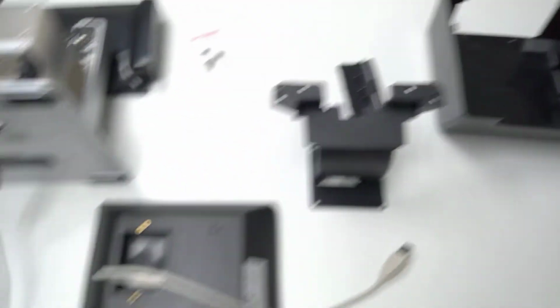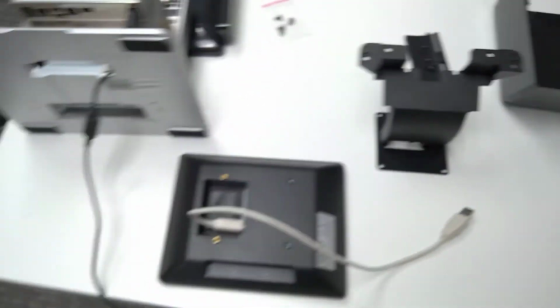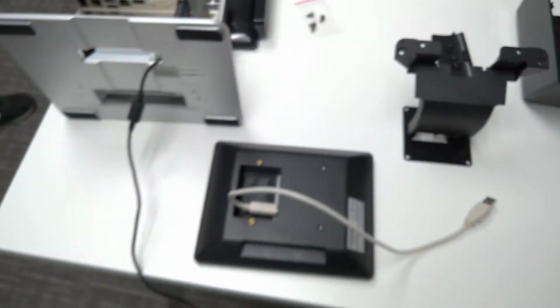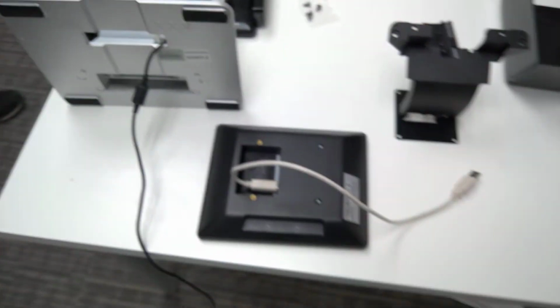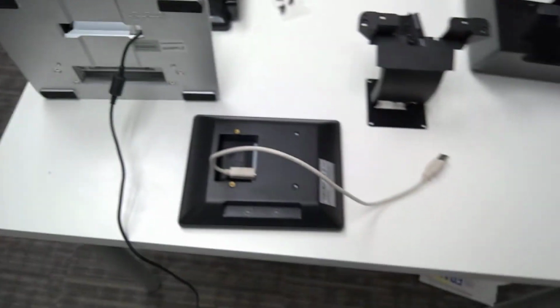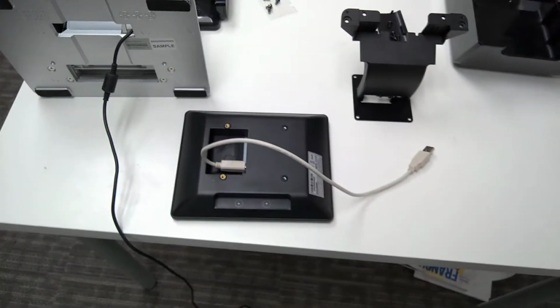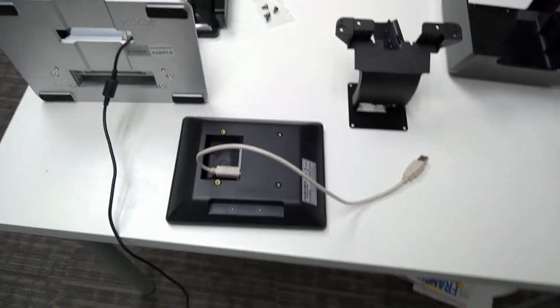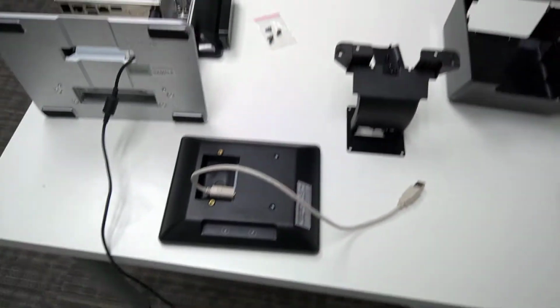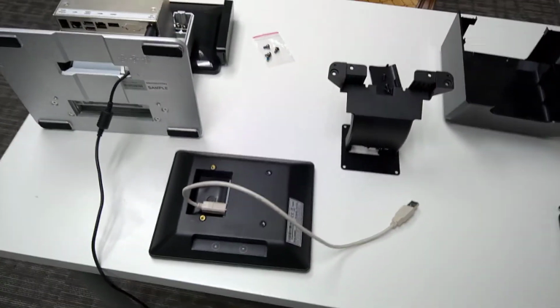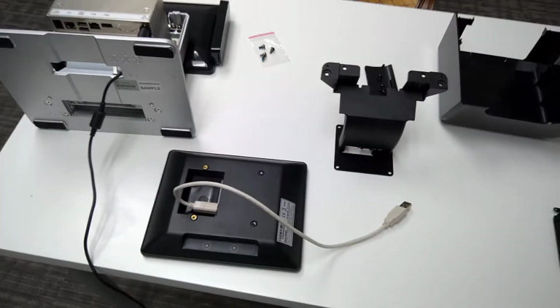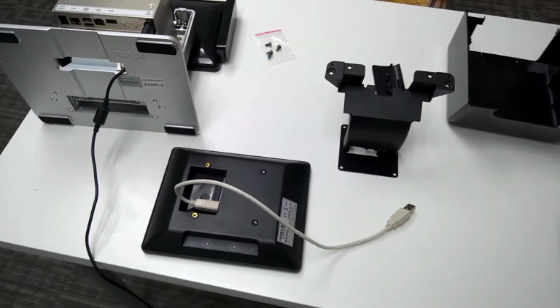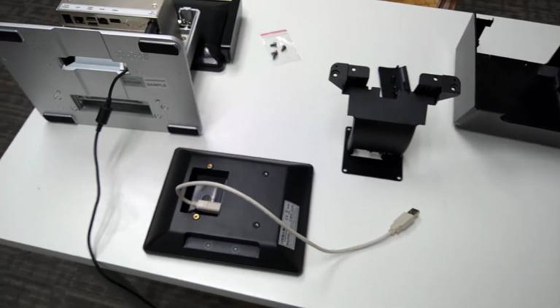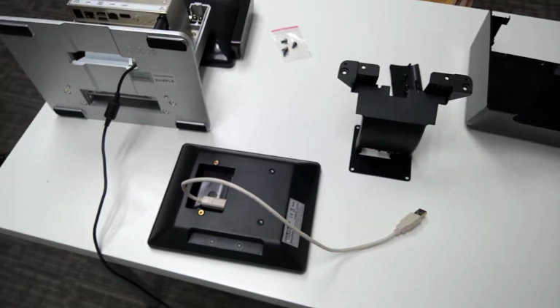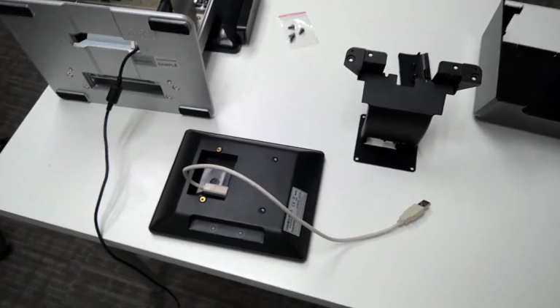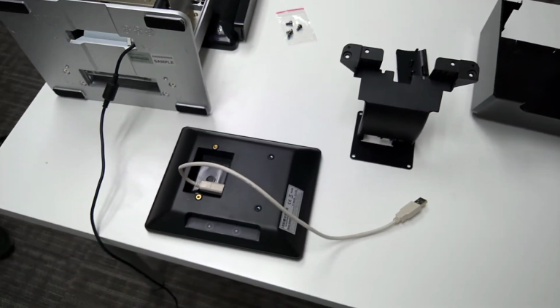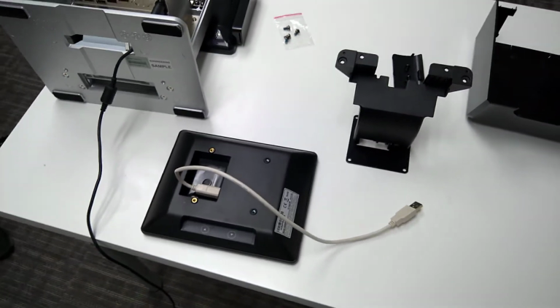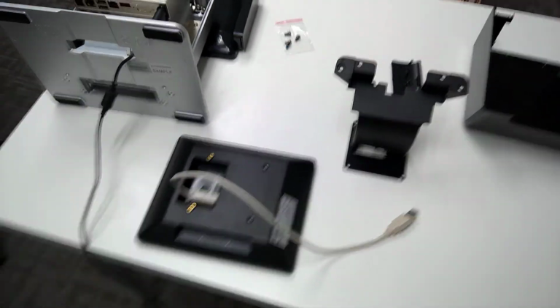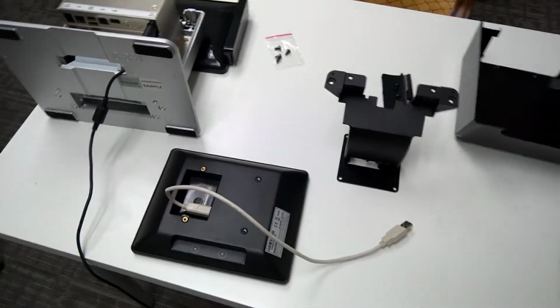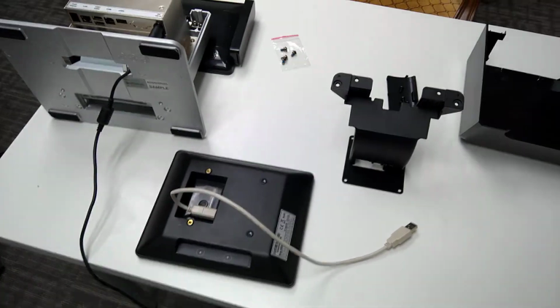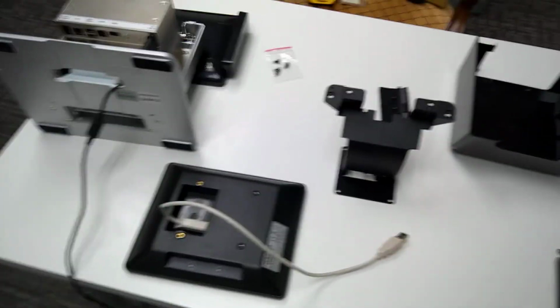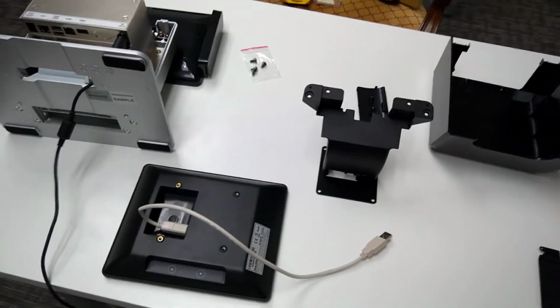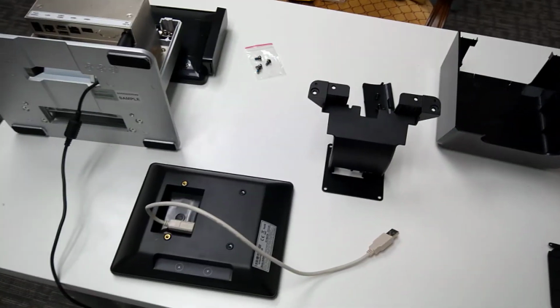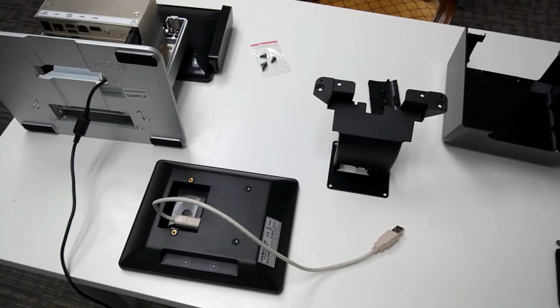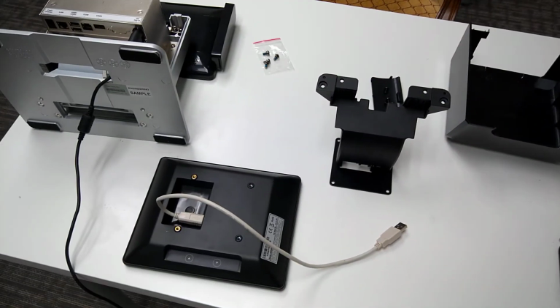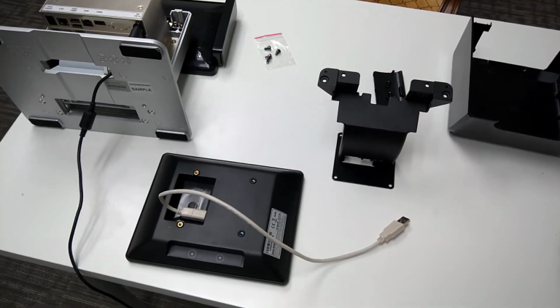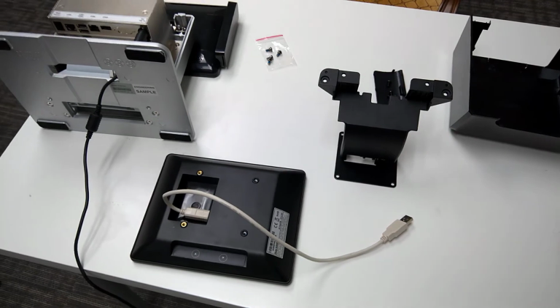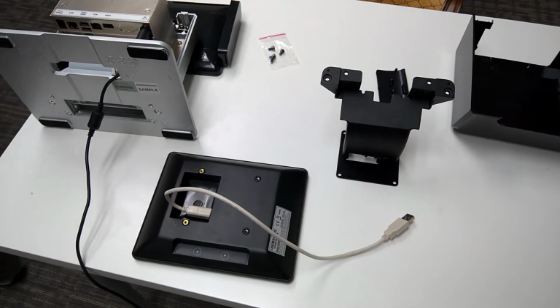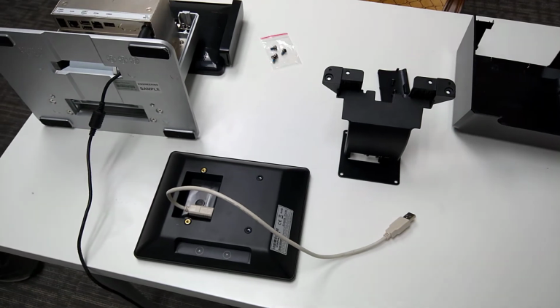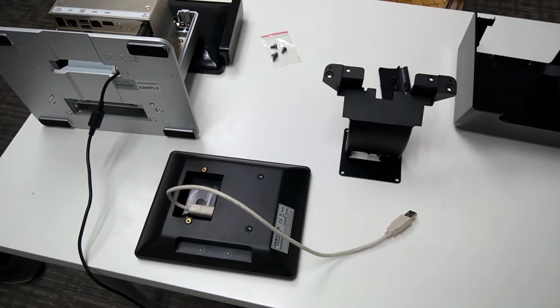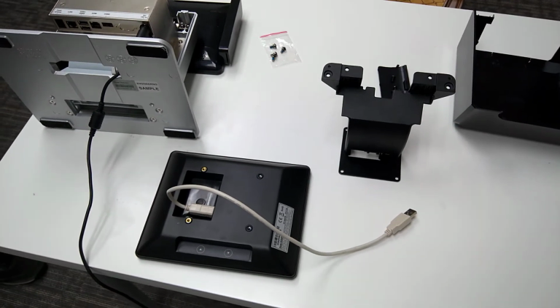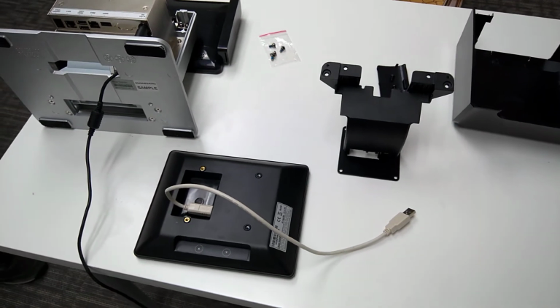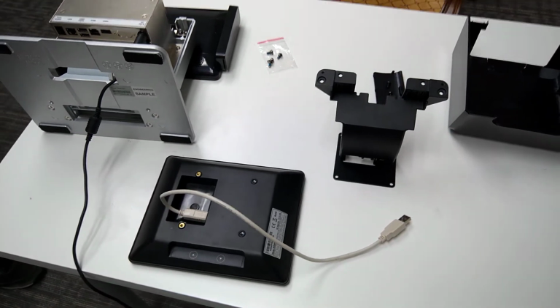Alright, so now we're going to be going through the steps to attach the customer display to the register.